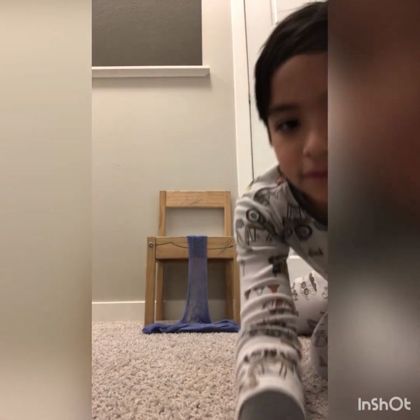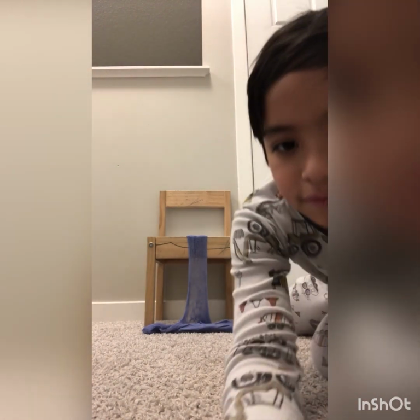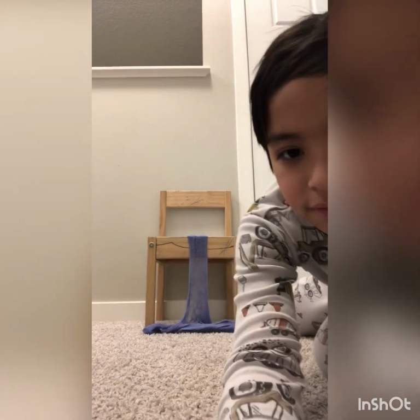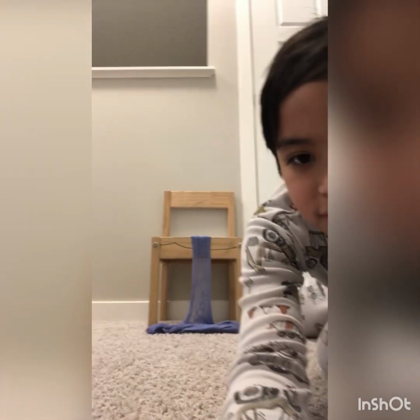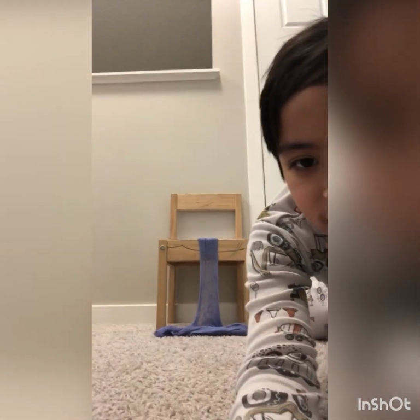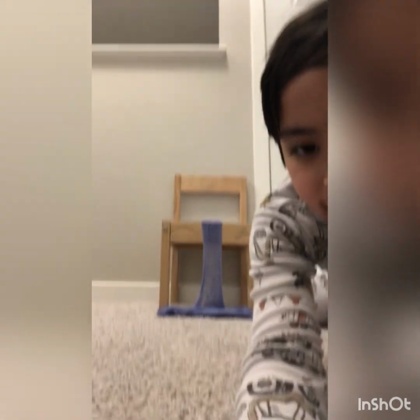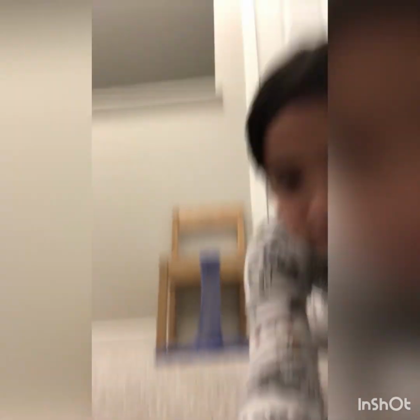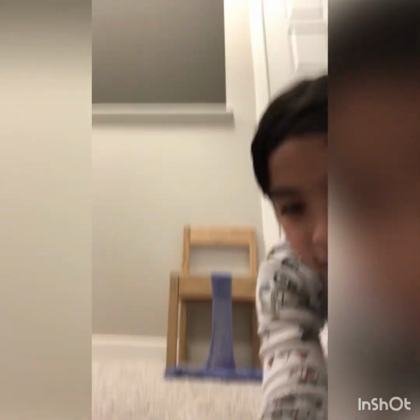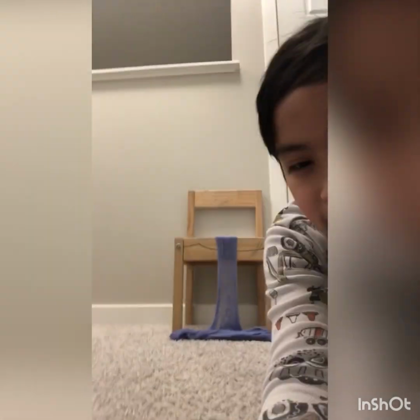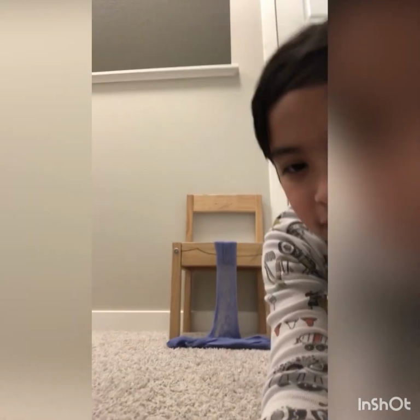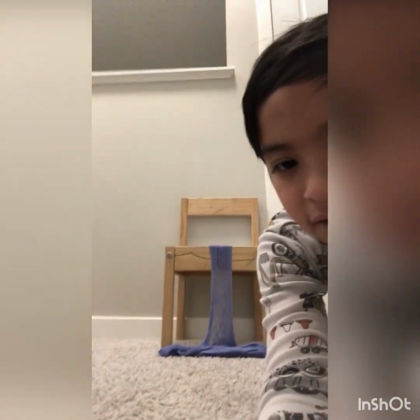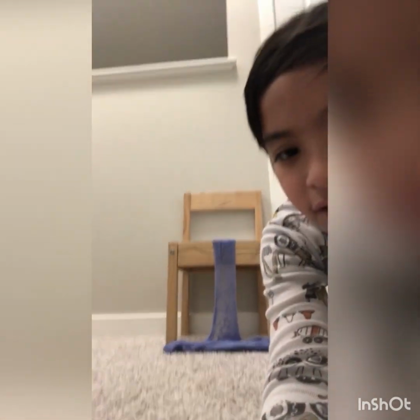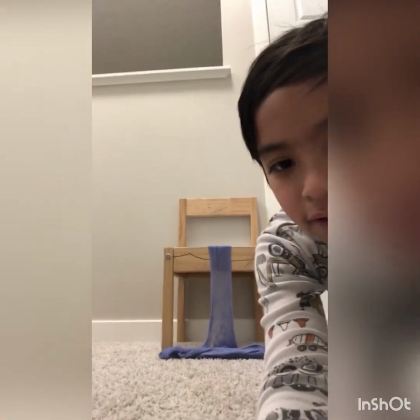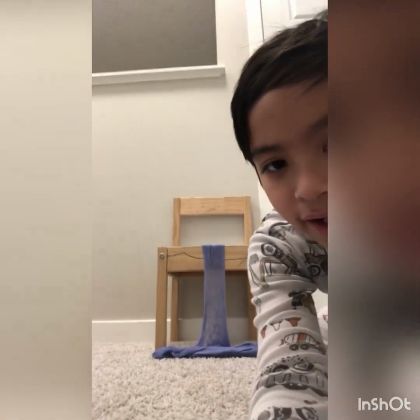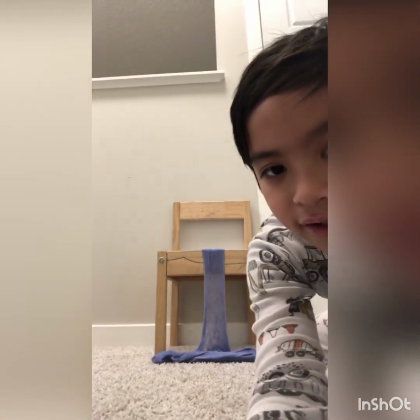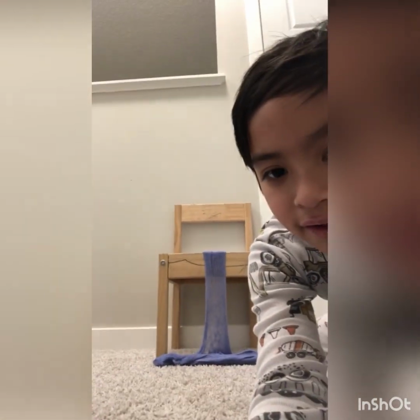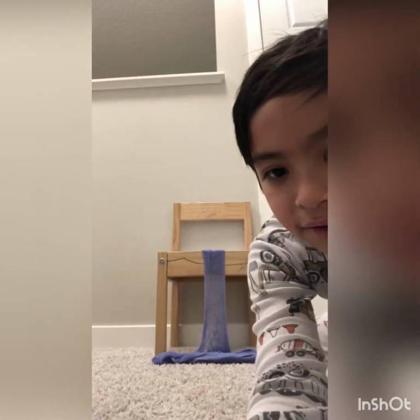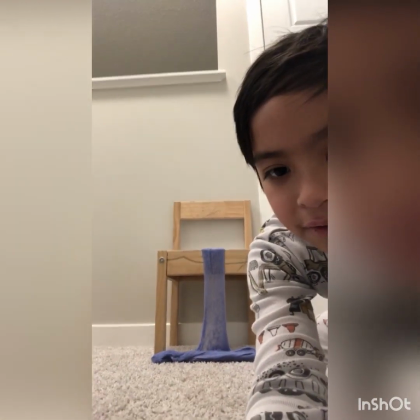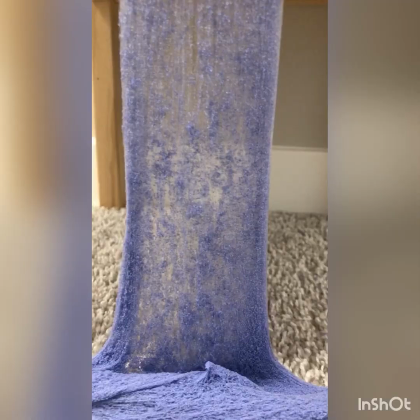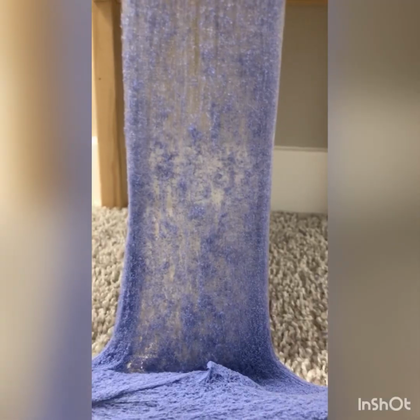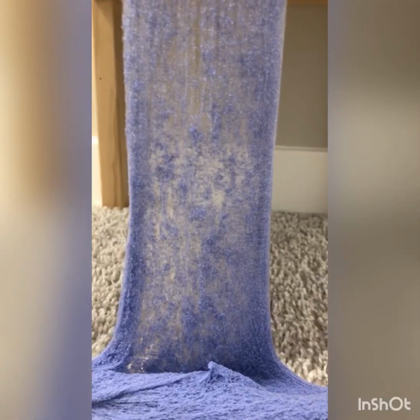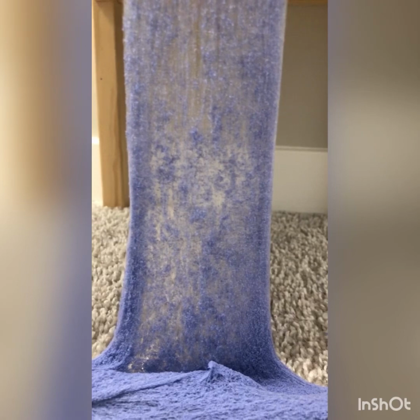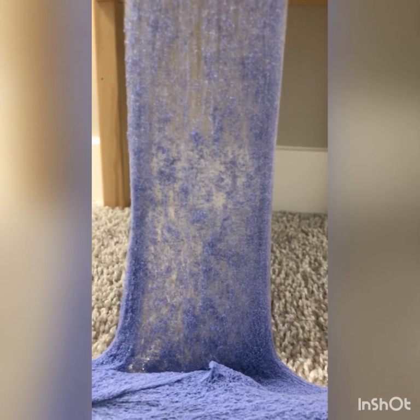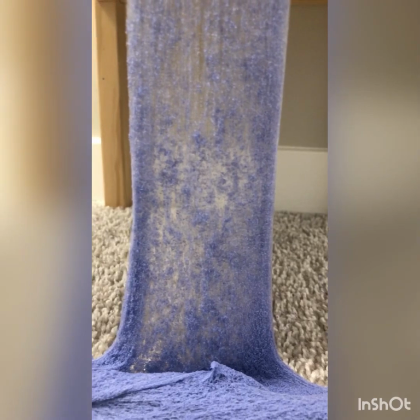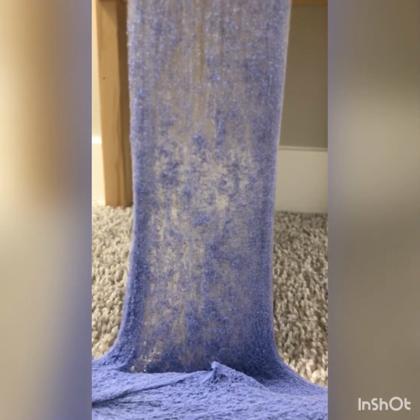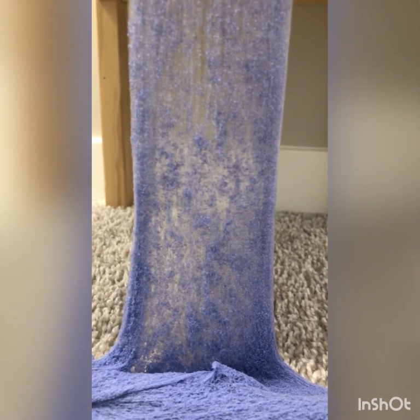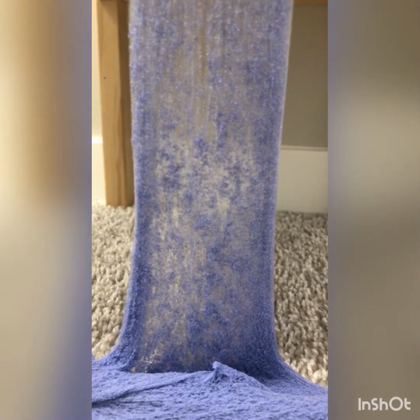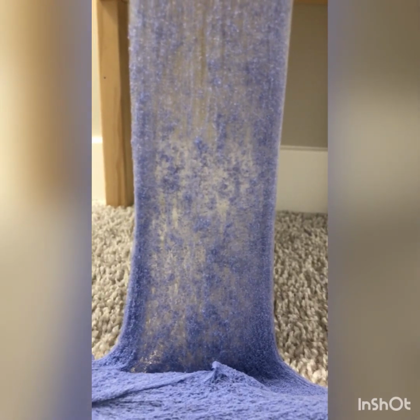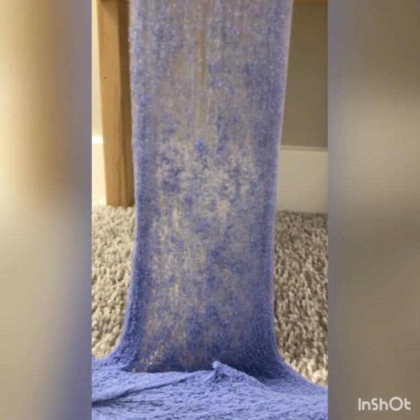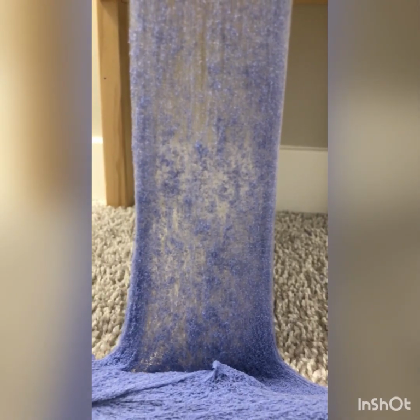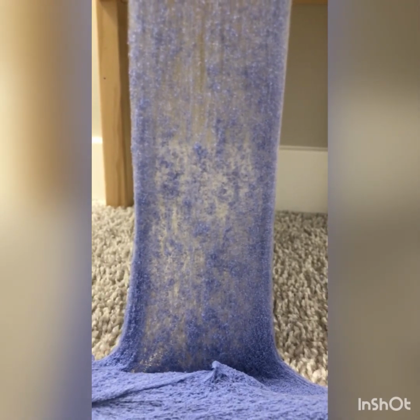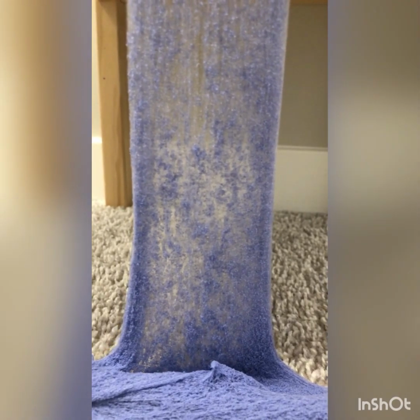Let's get a closer look. So here's the waterfall.